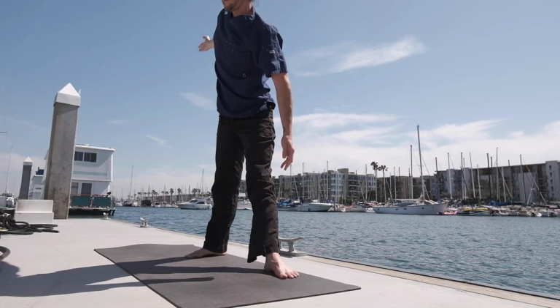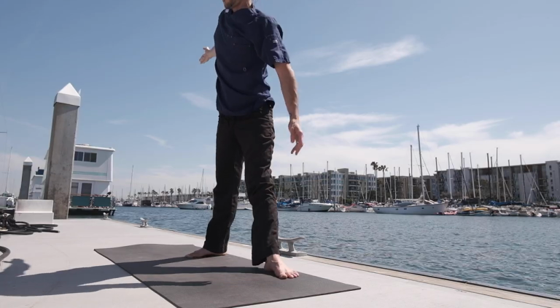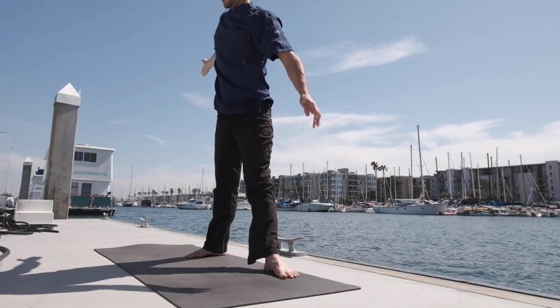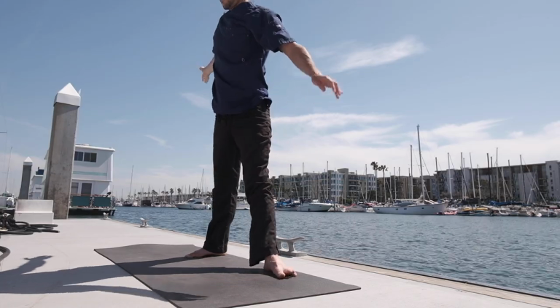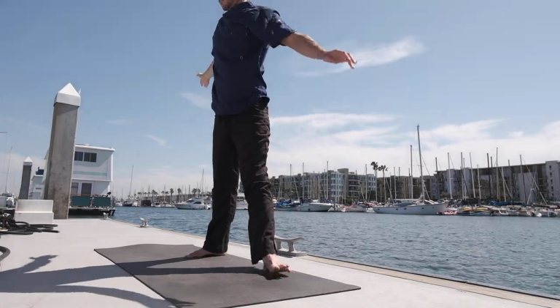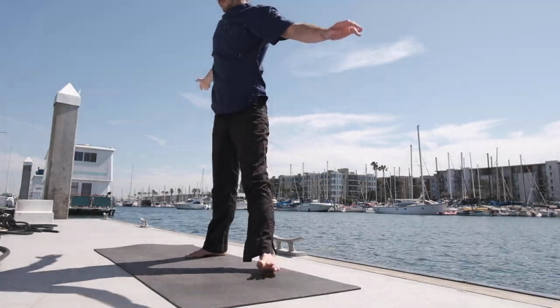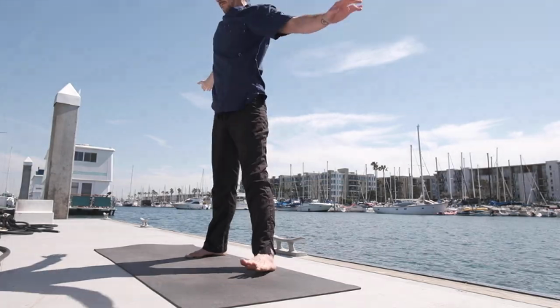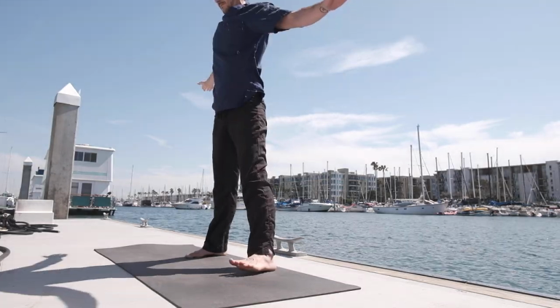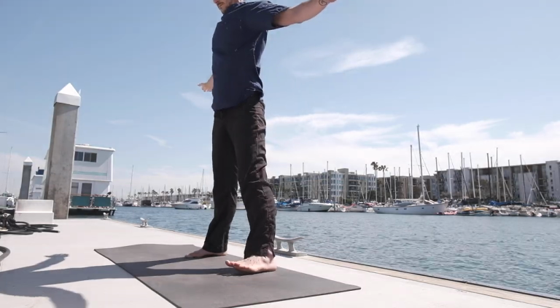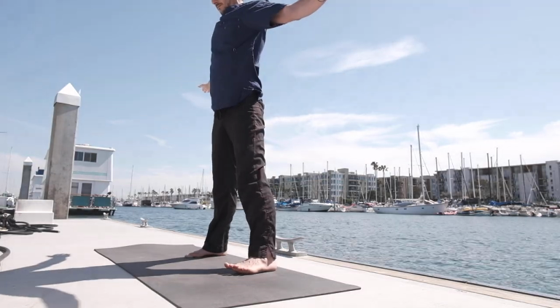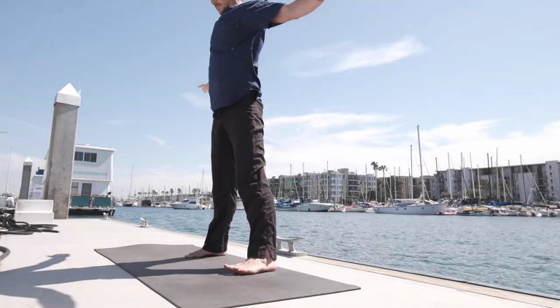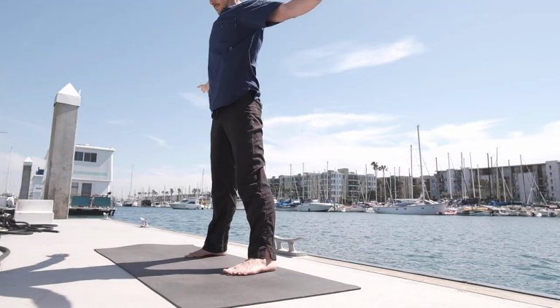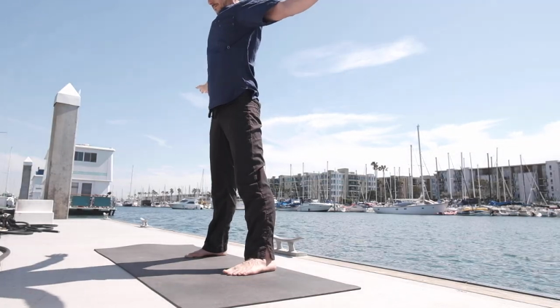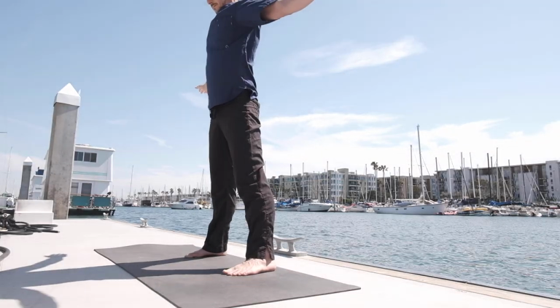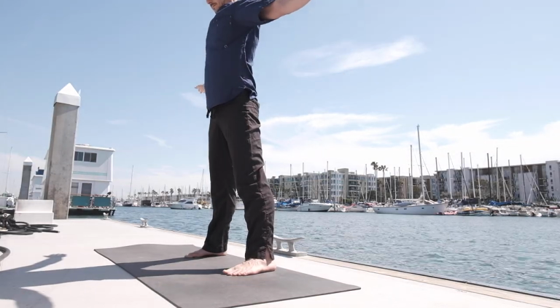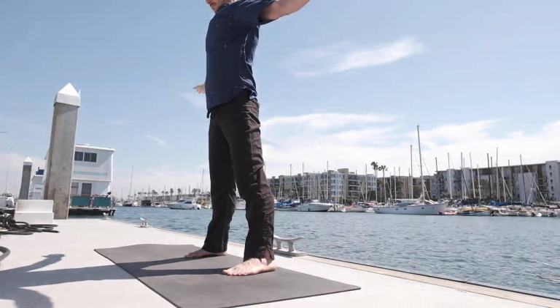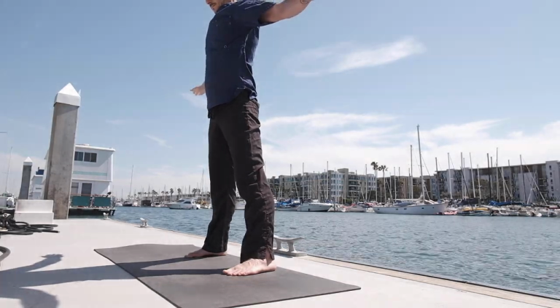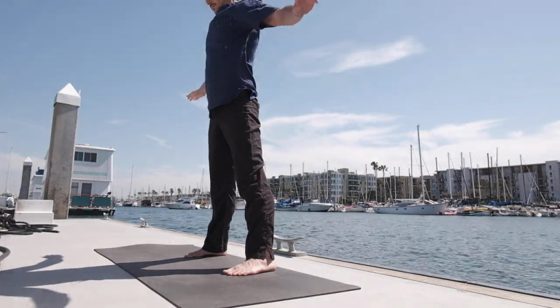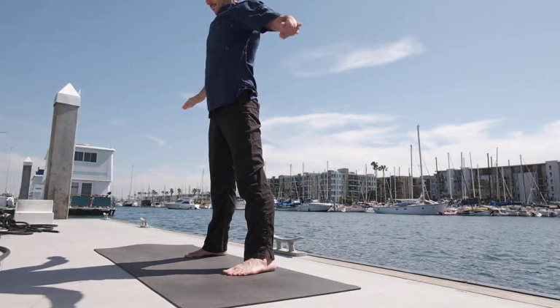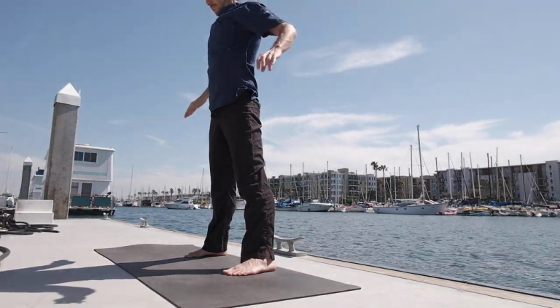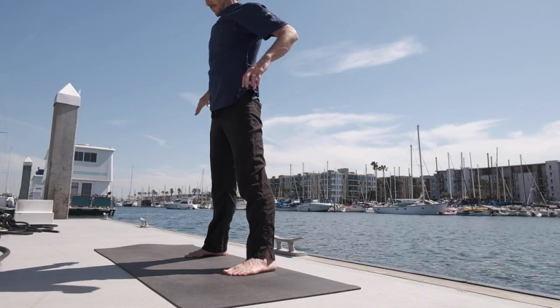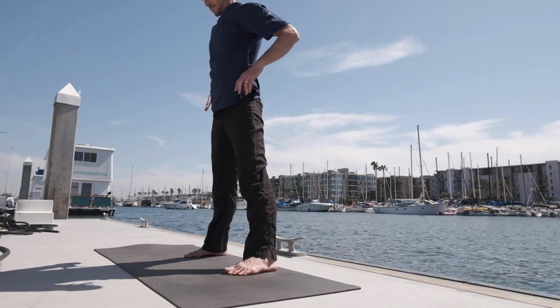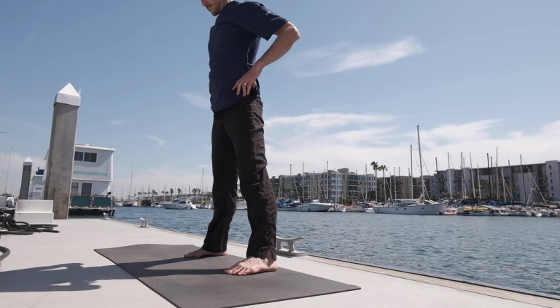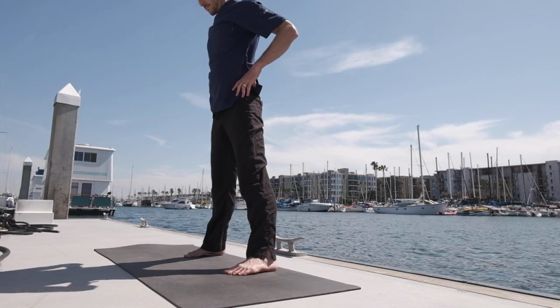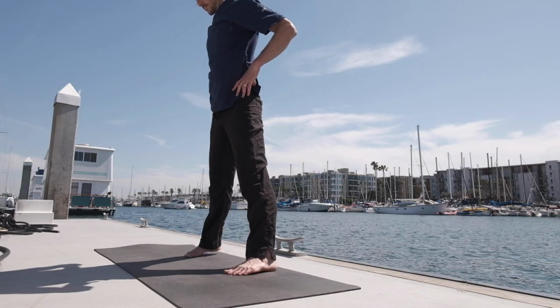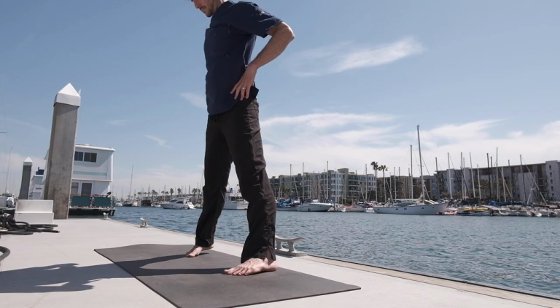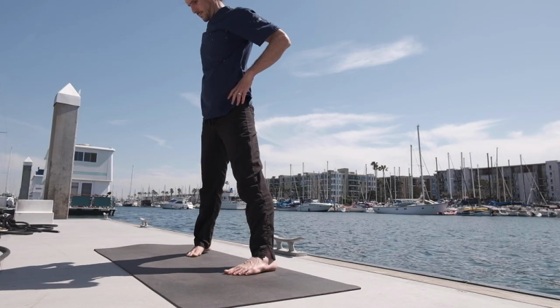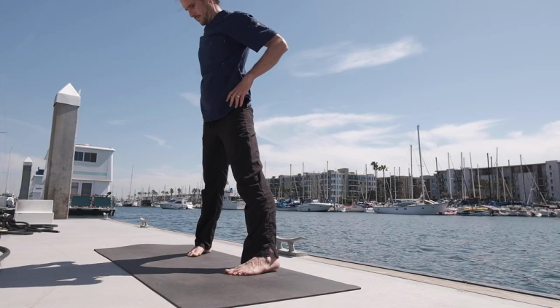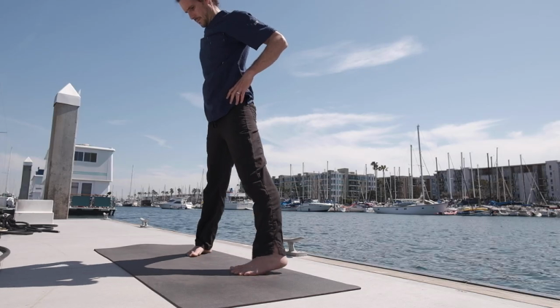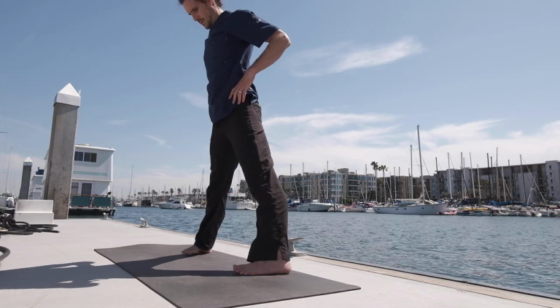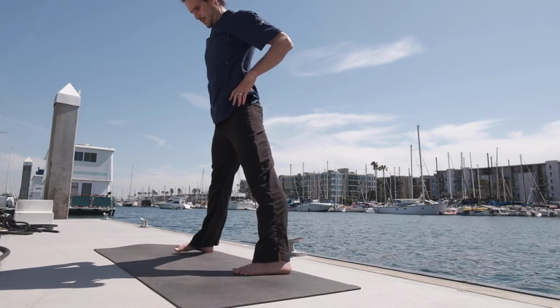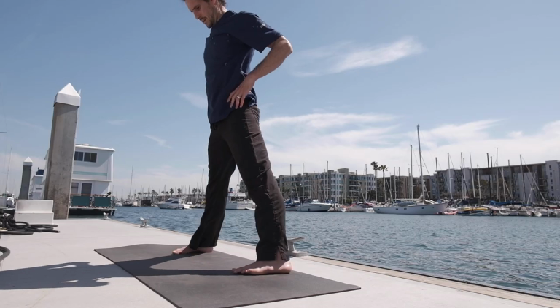Inhale, rising all the way up. Keeping the feet apart, take the hands at the hips.